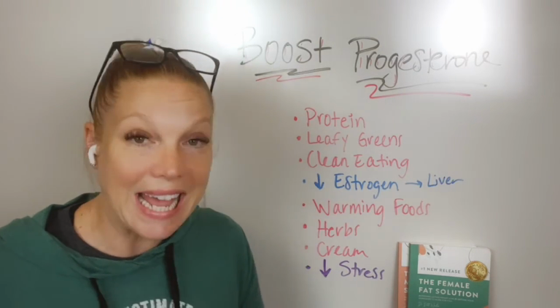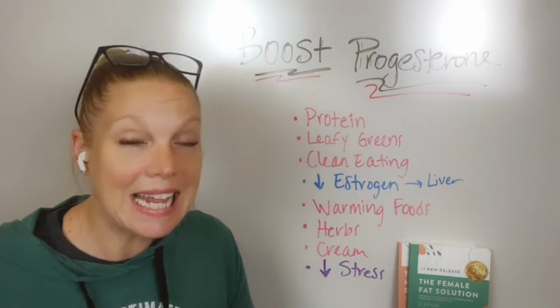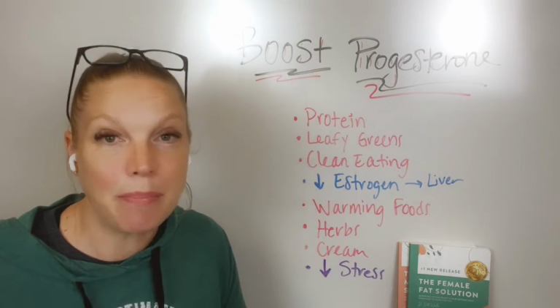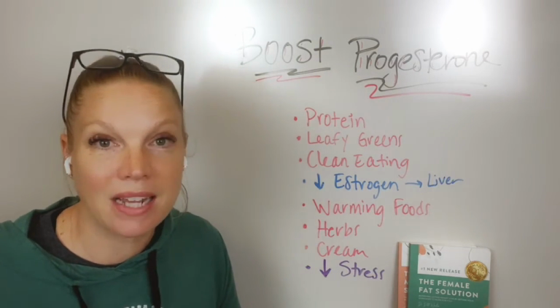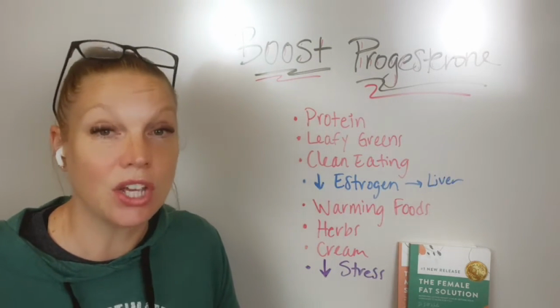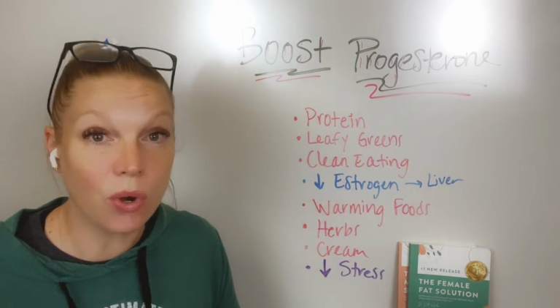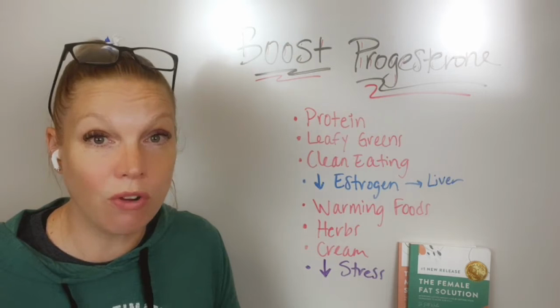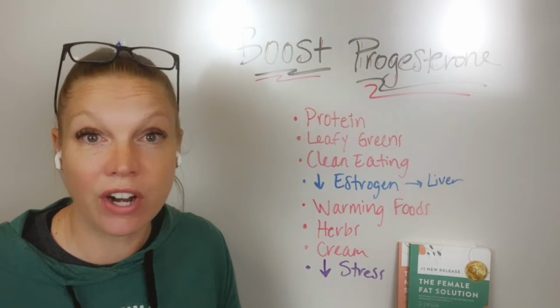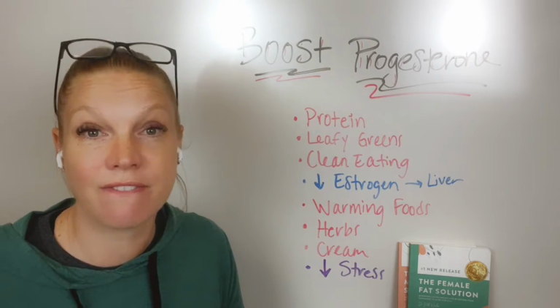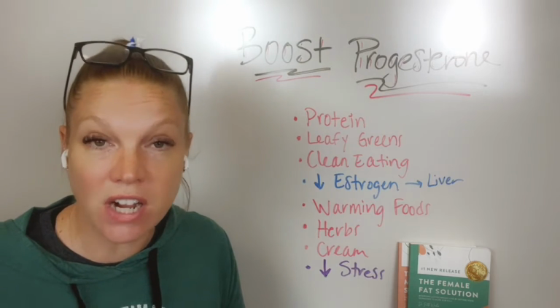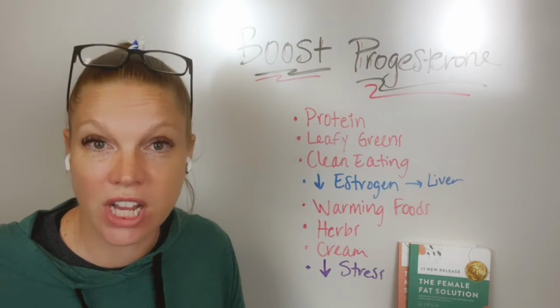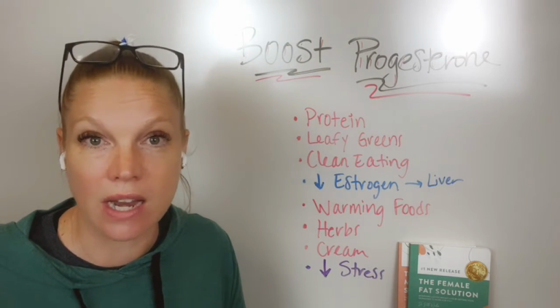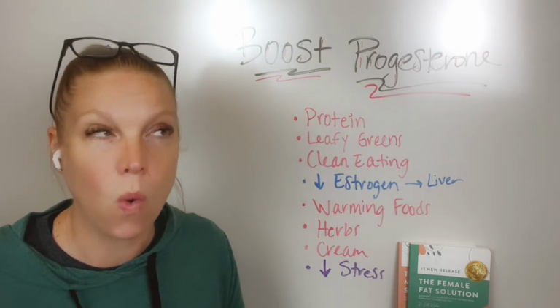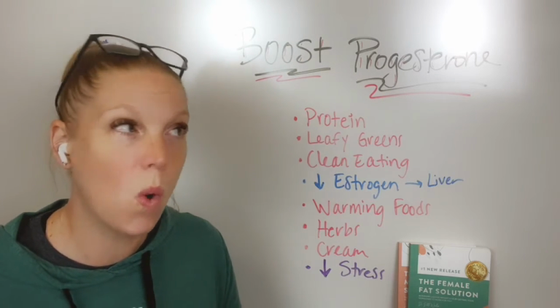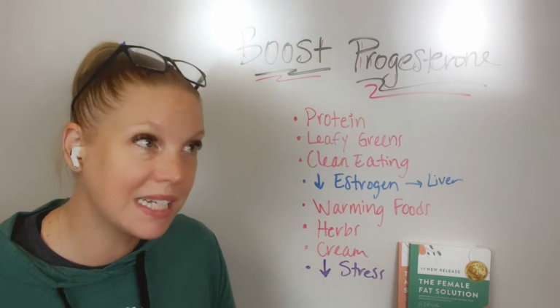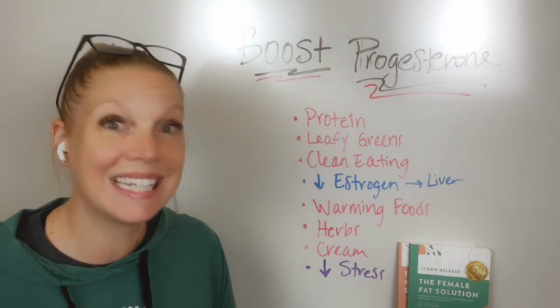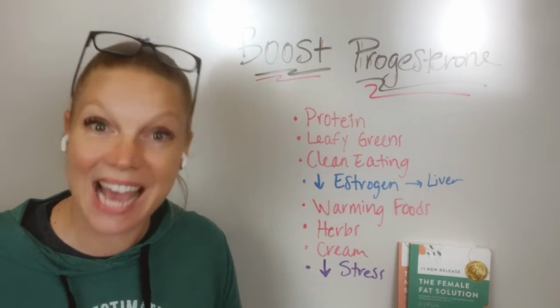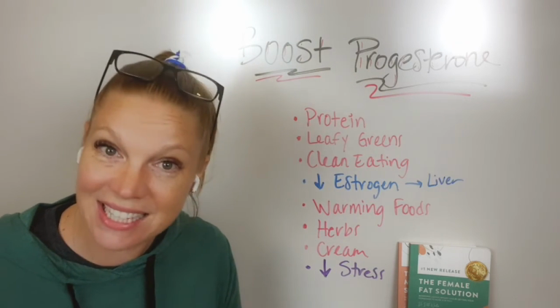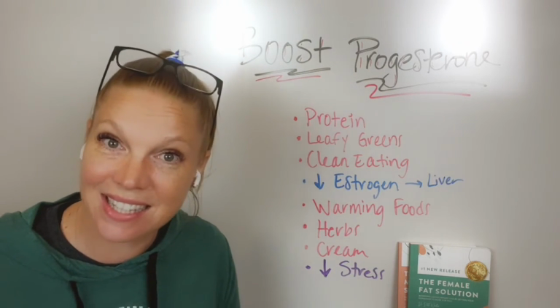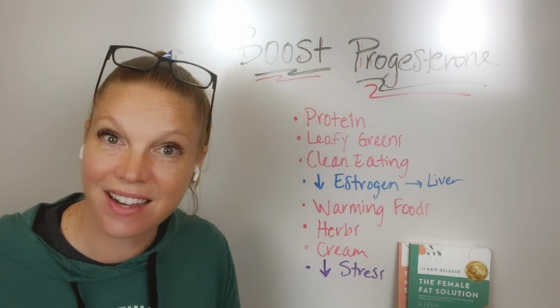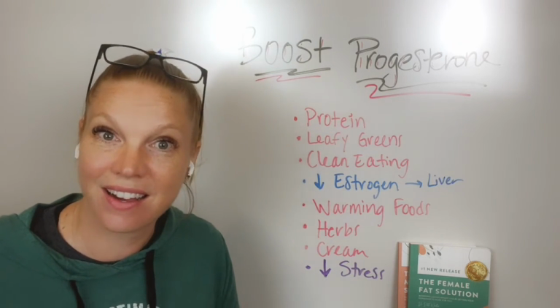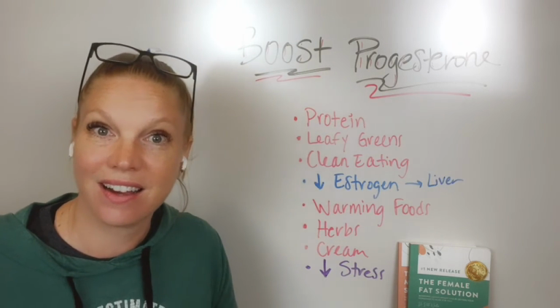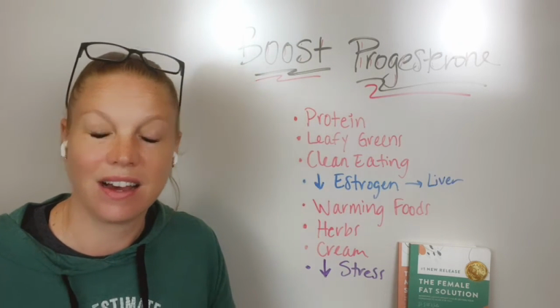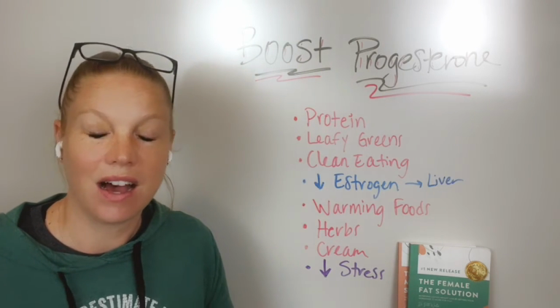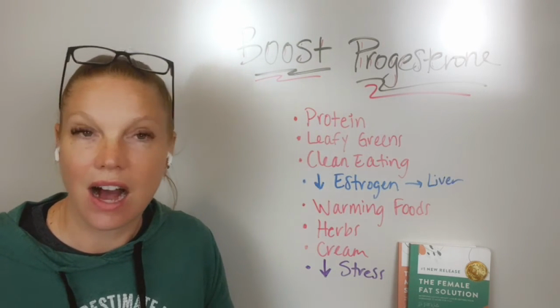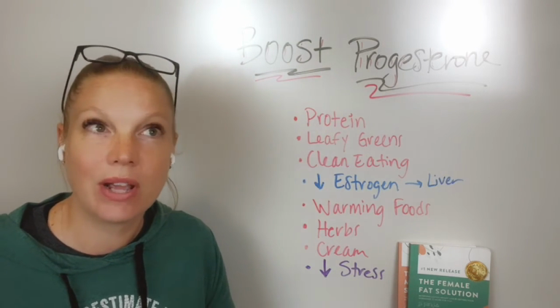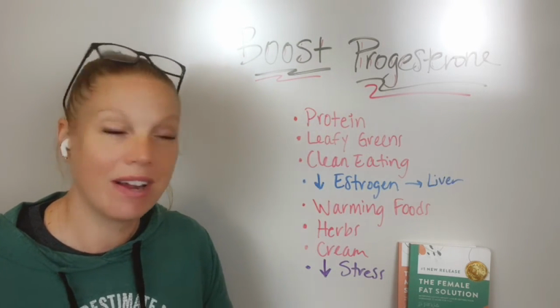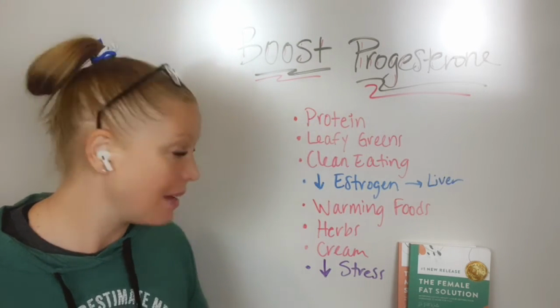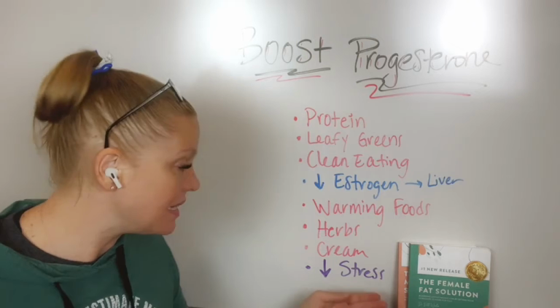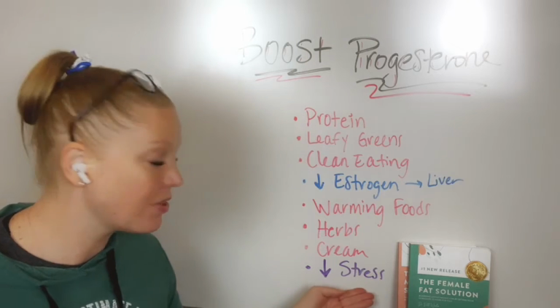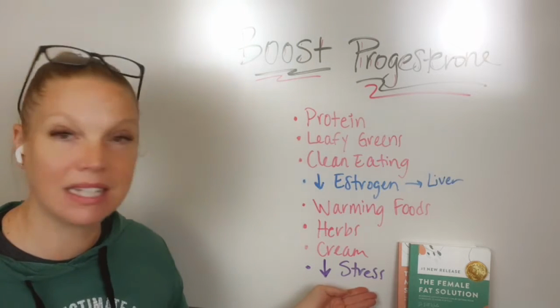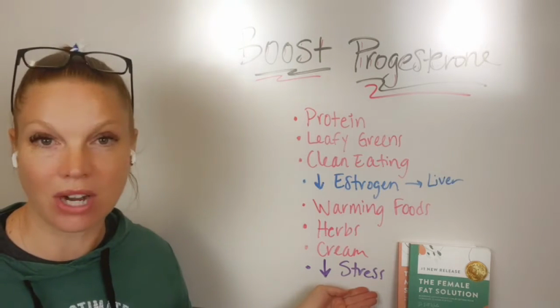A lot of progesterone is created through ovarian function, and stress impacts your ovarian function. How do you correct that? By decreasing stress.